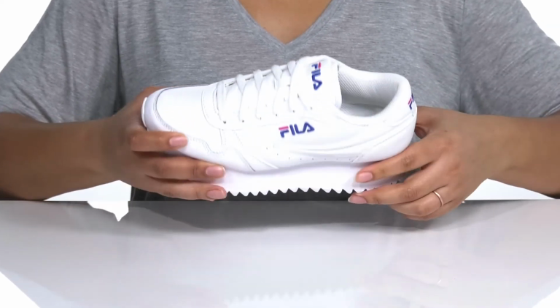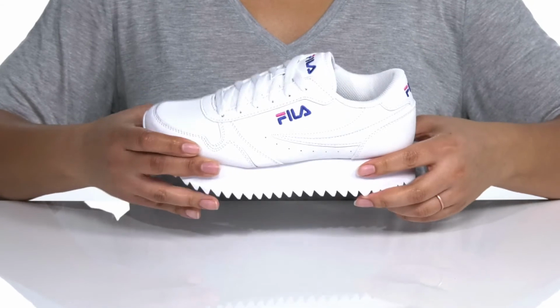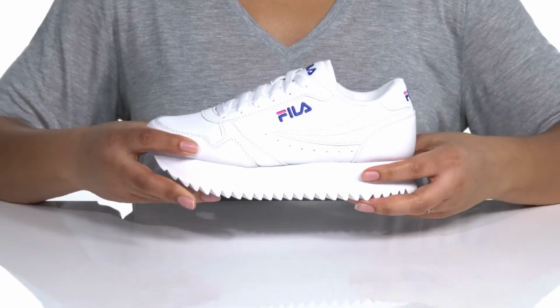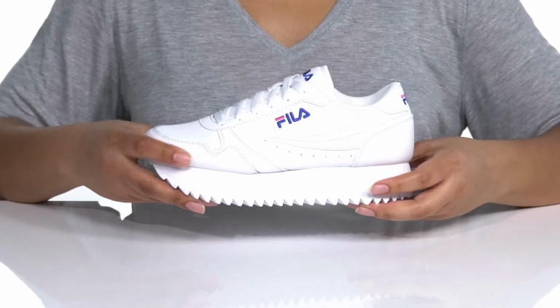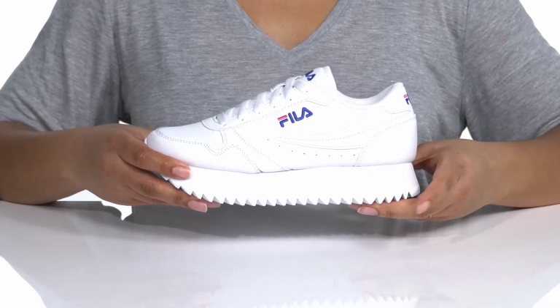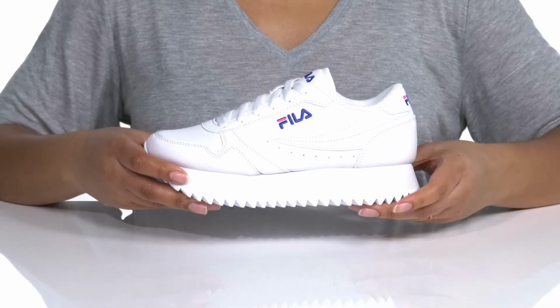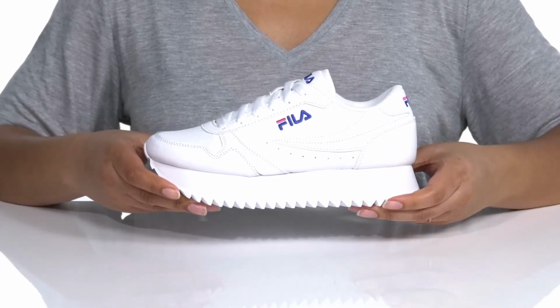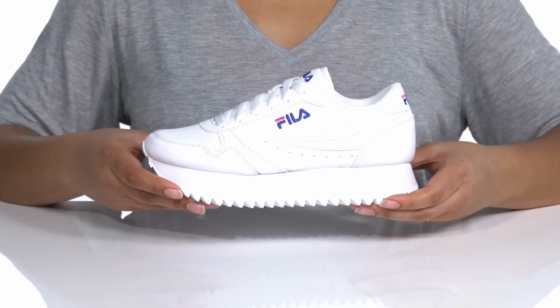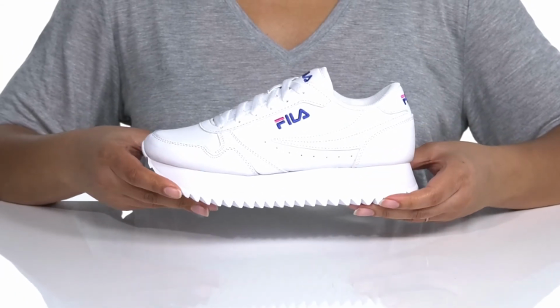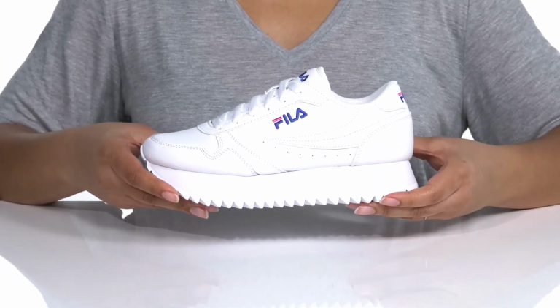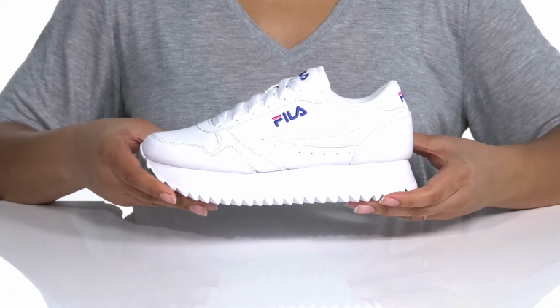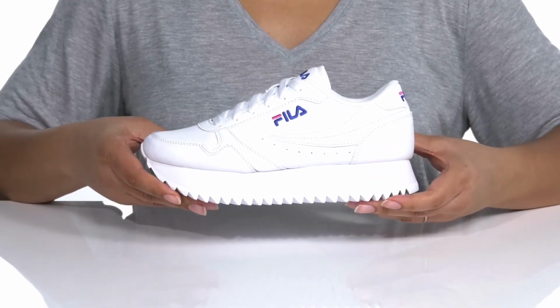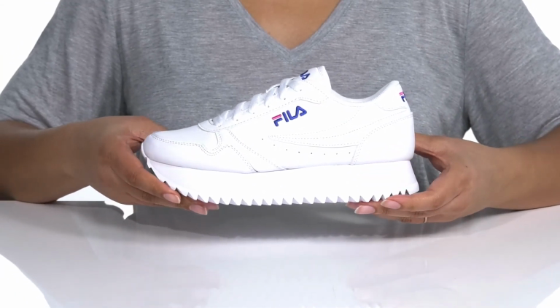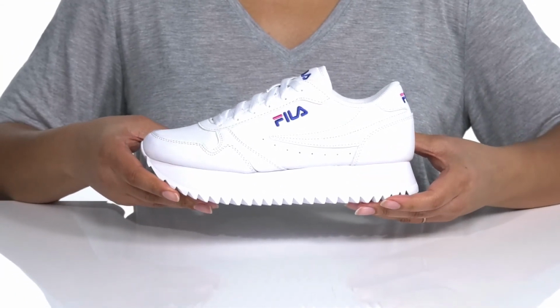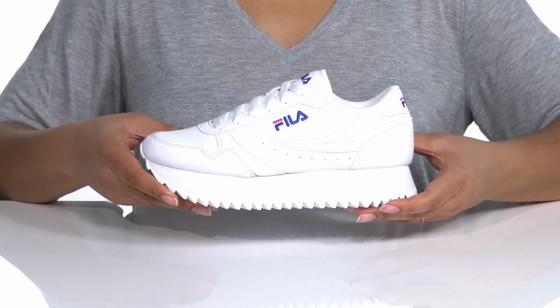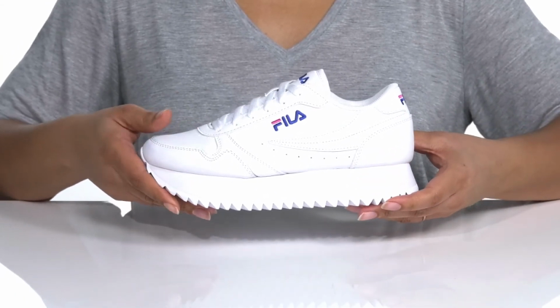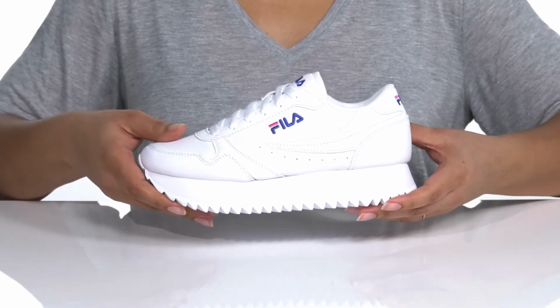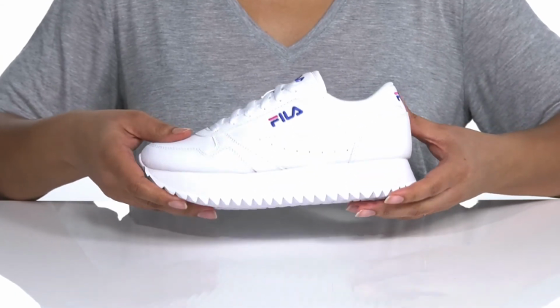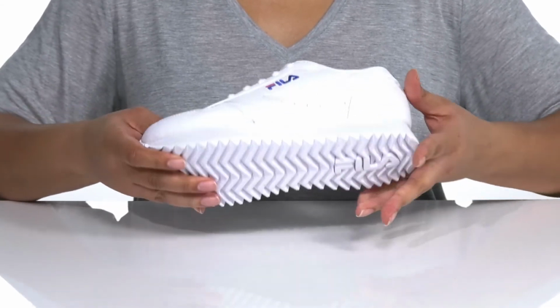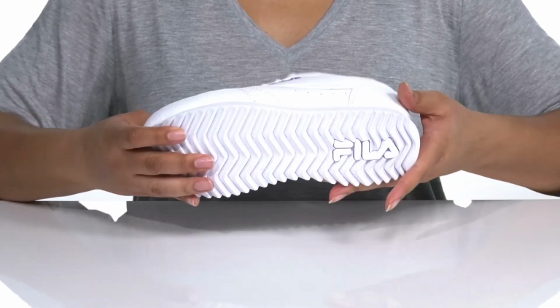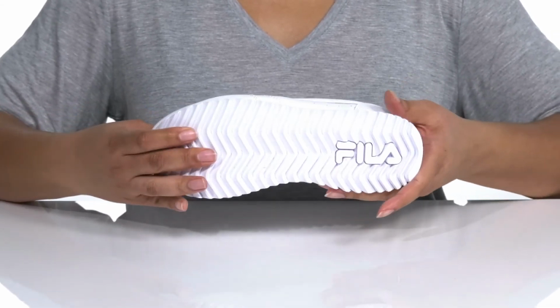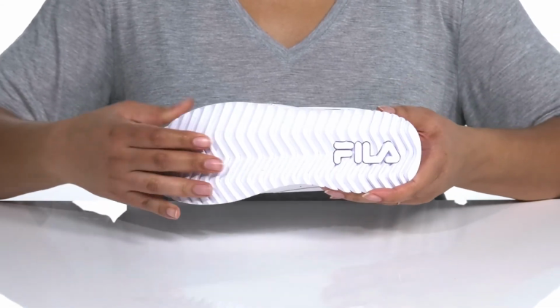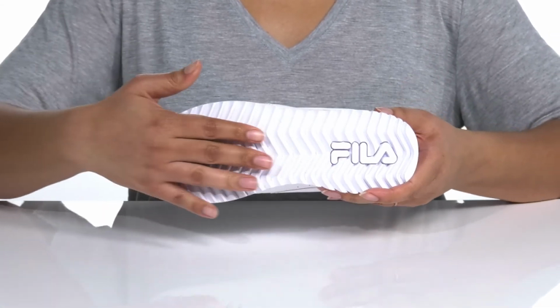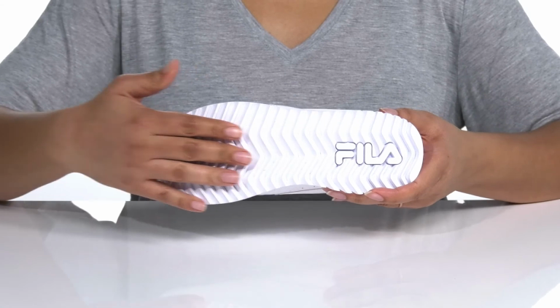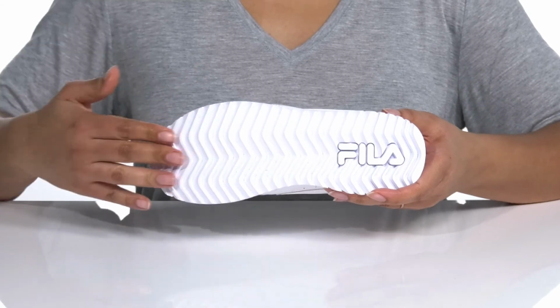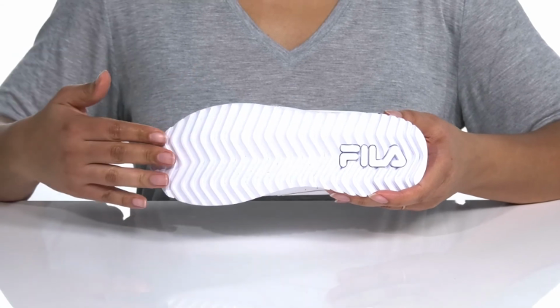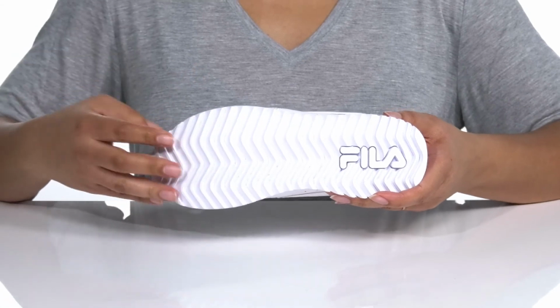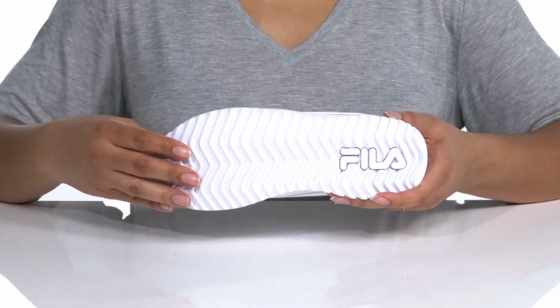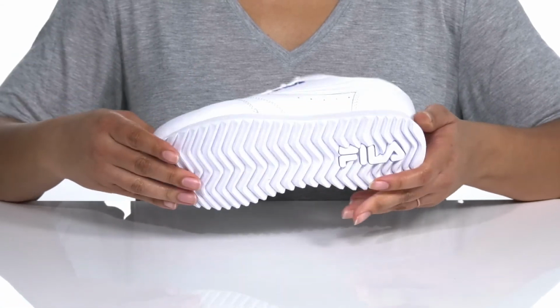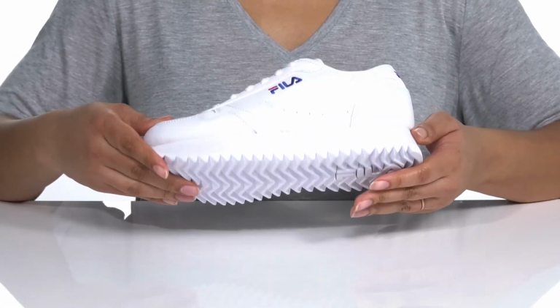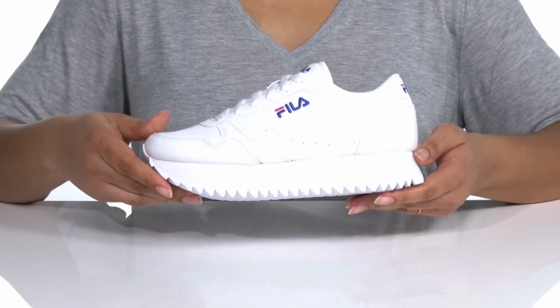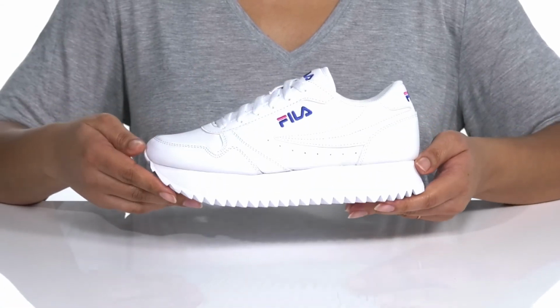There is a double stacked midsole that'll give you almost a two inch boost in height, all on top of a rubber outsole that is textured for traction.